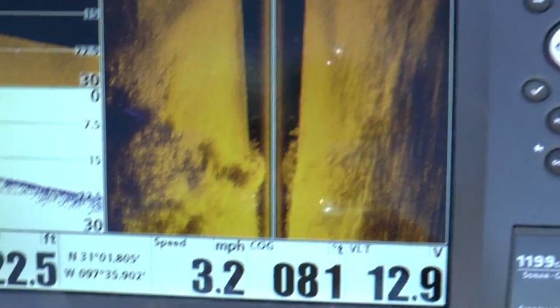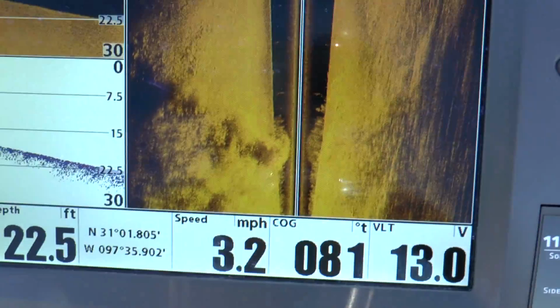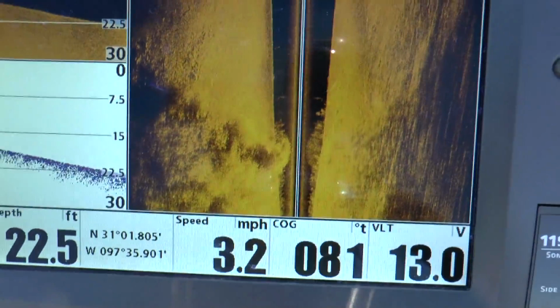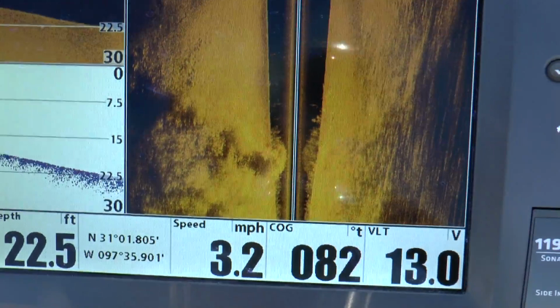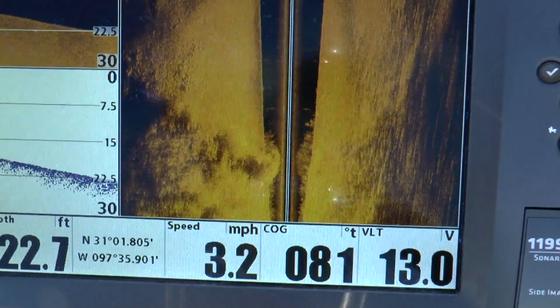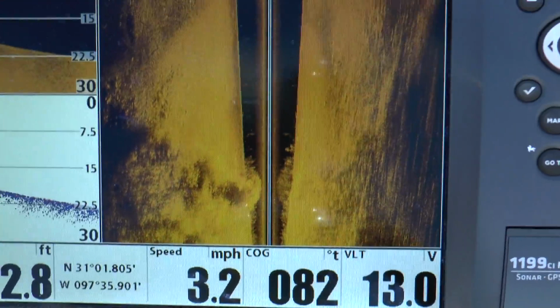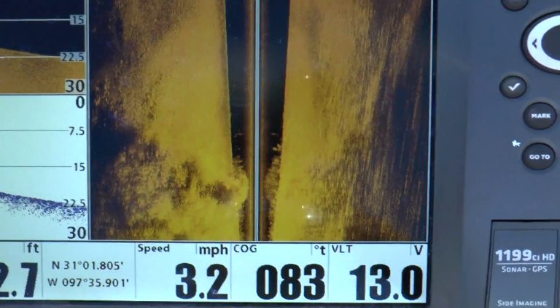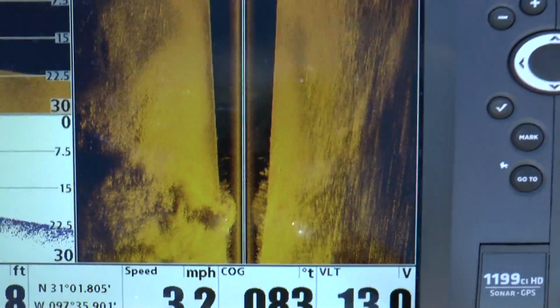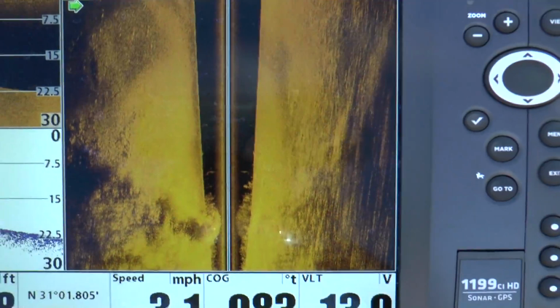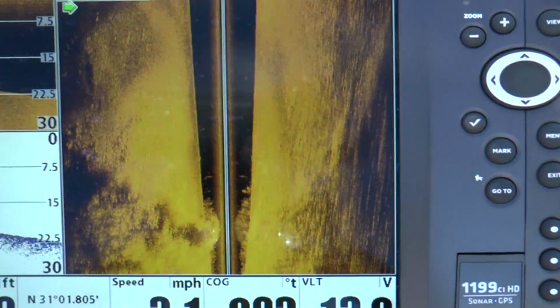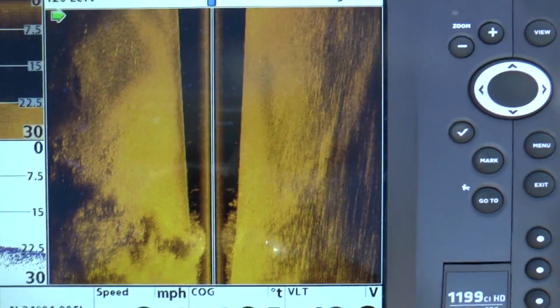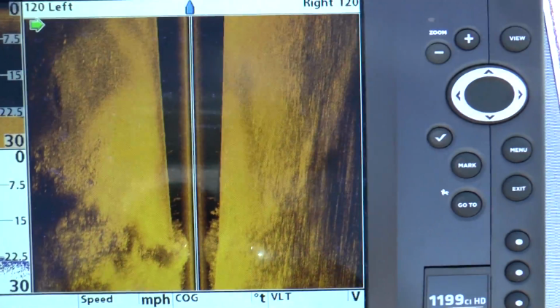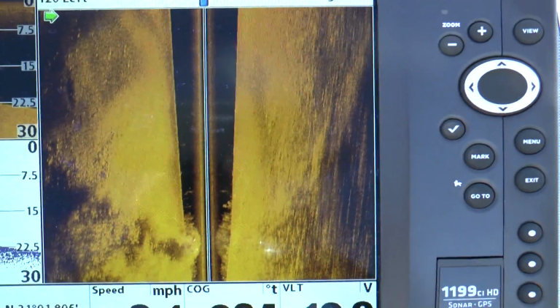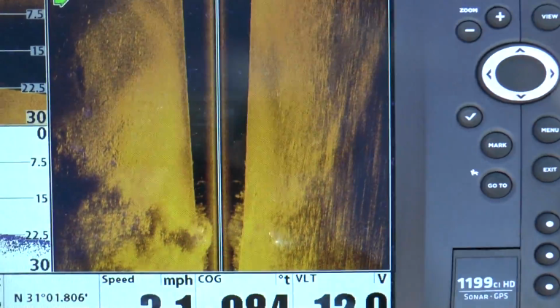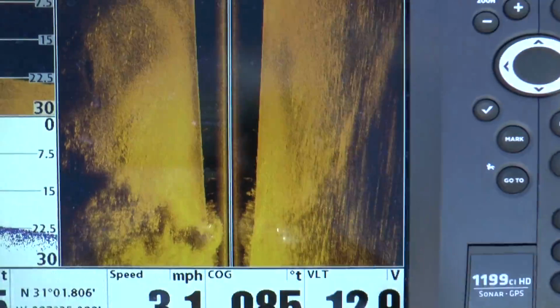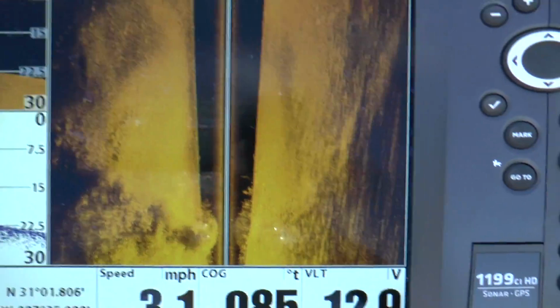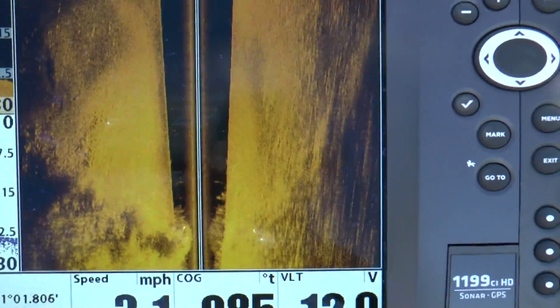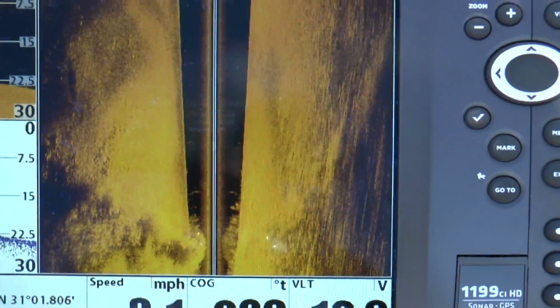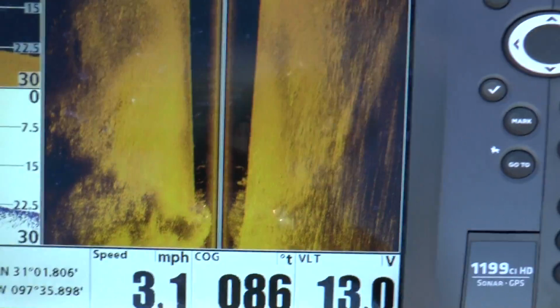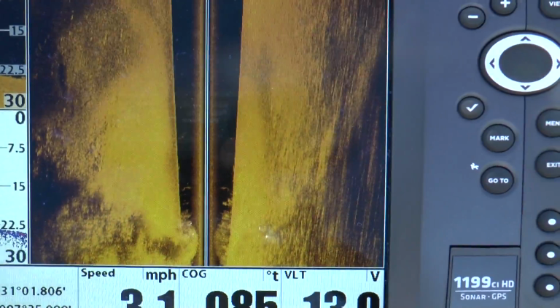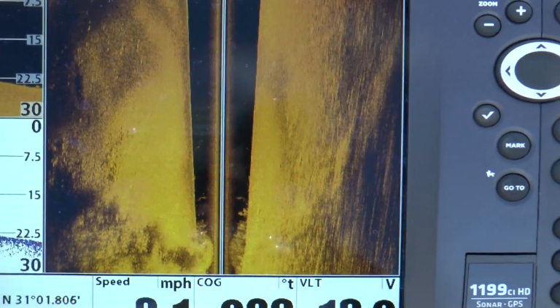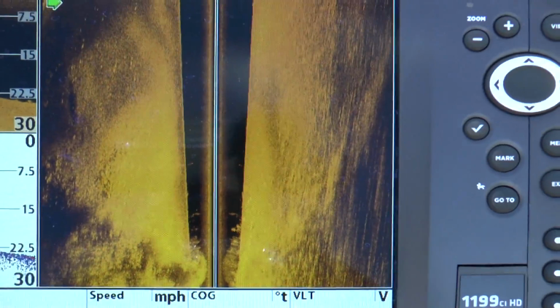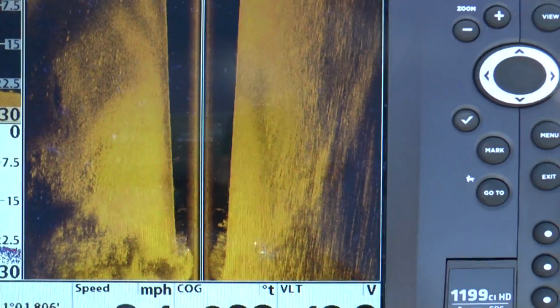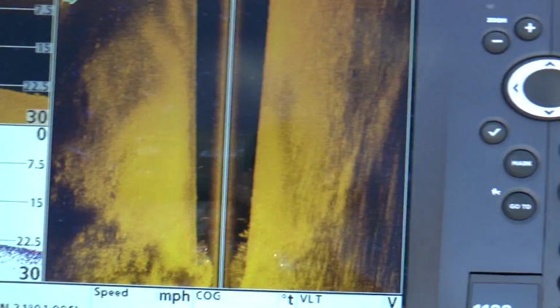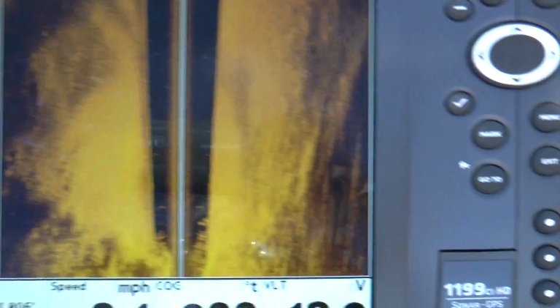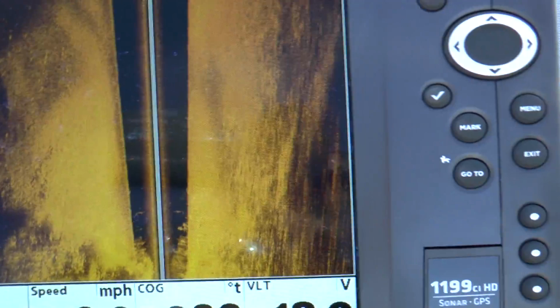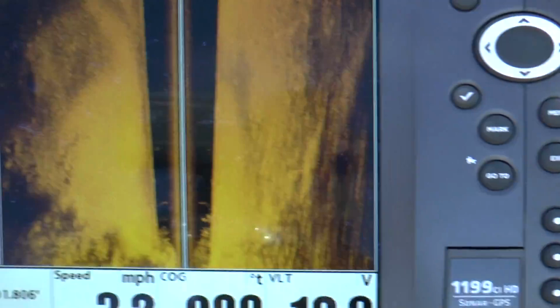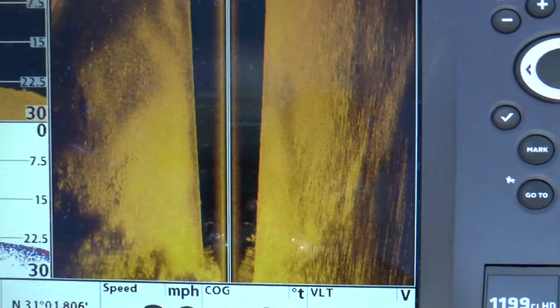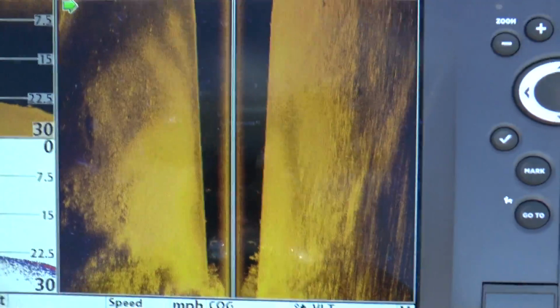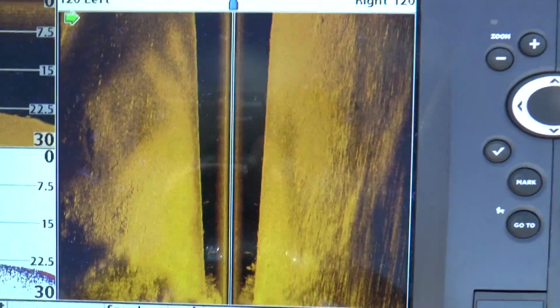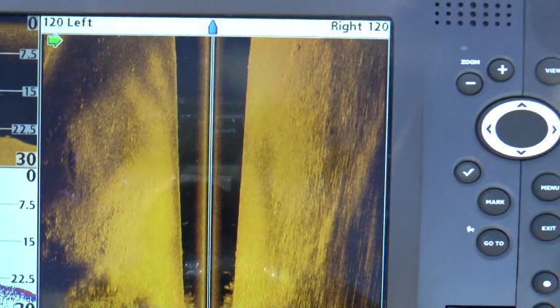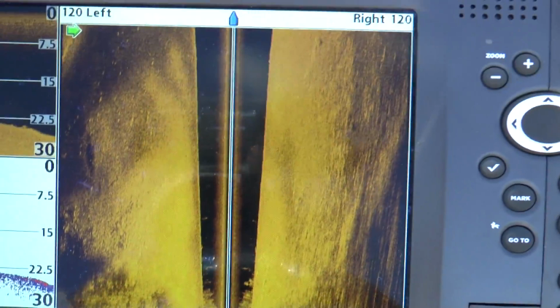The sonar is starting to pick up a little bit better. It could have been the bottom over there — it wasn't a hard bottom, it looked like it was sandy or muddy.